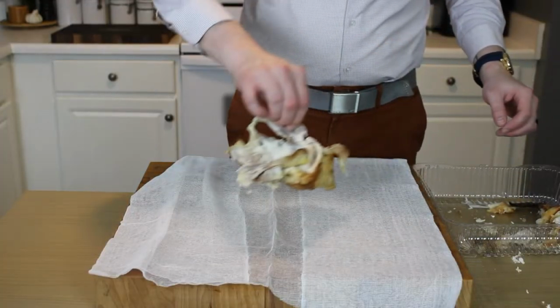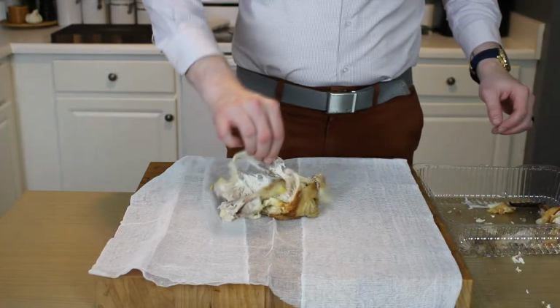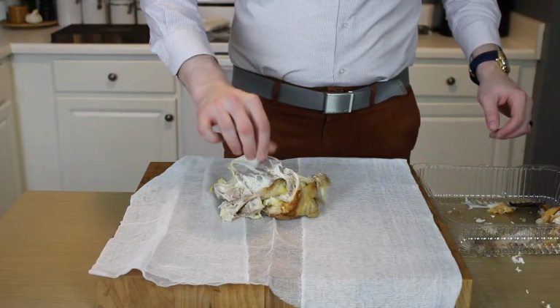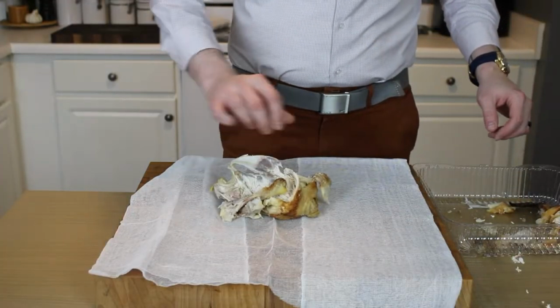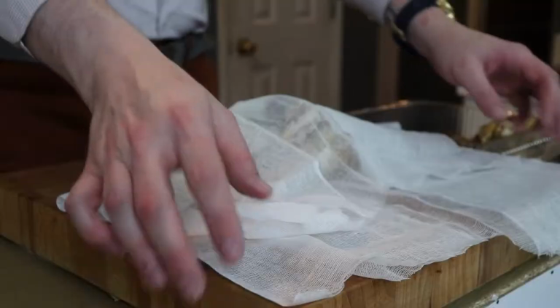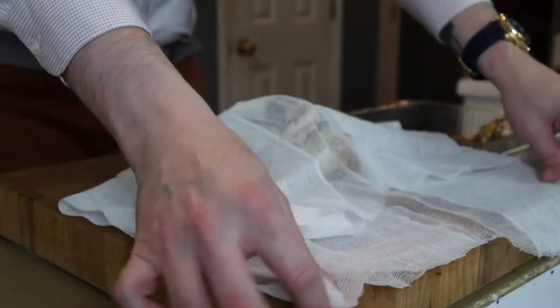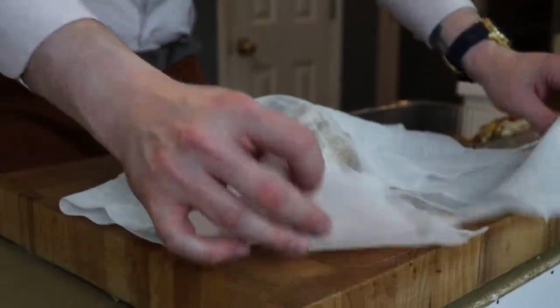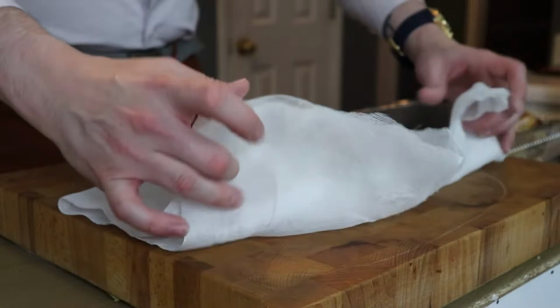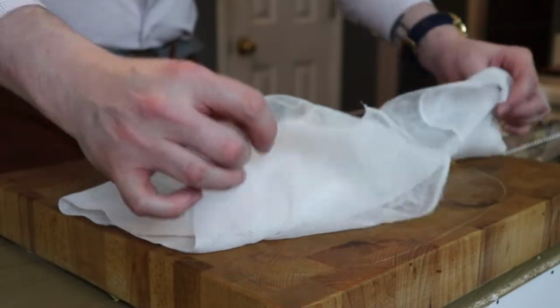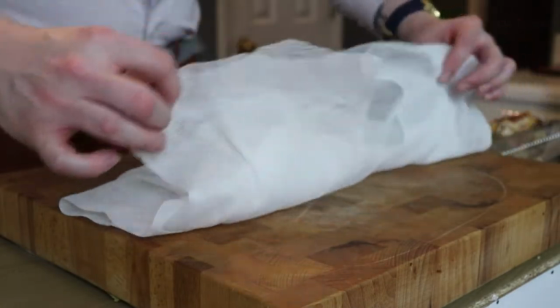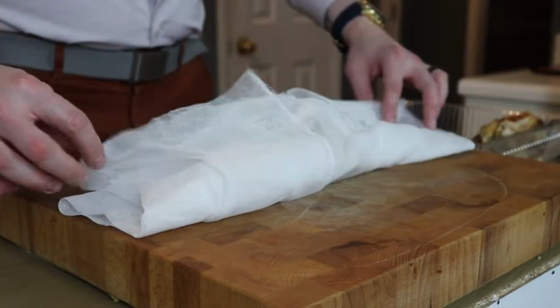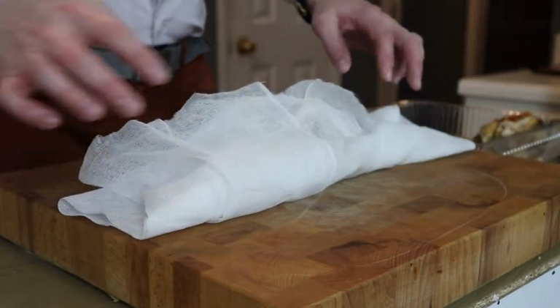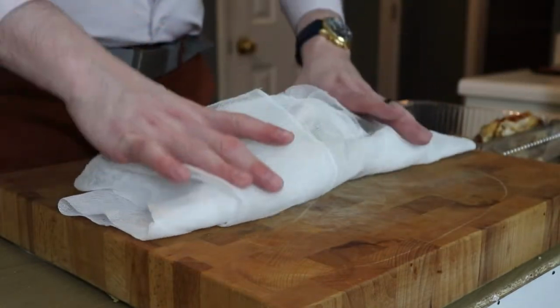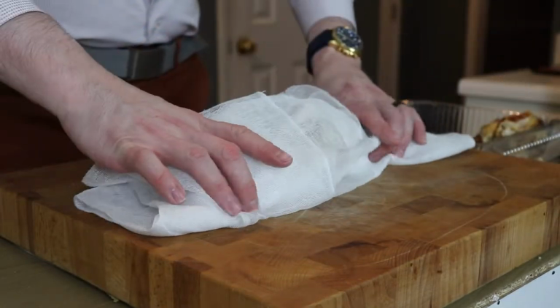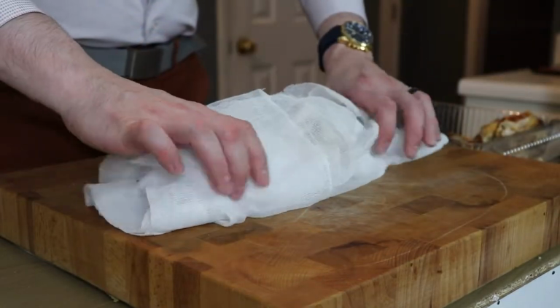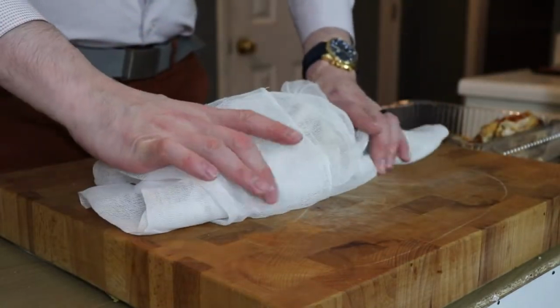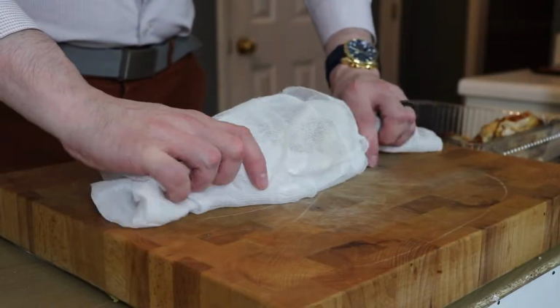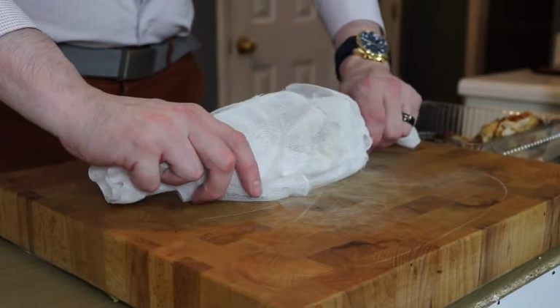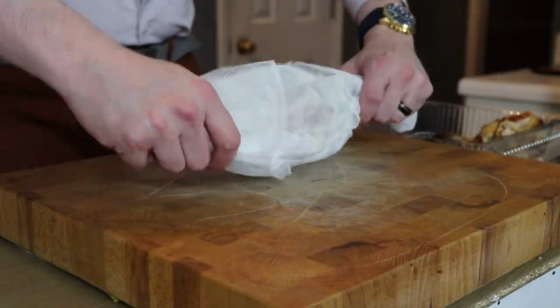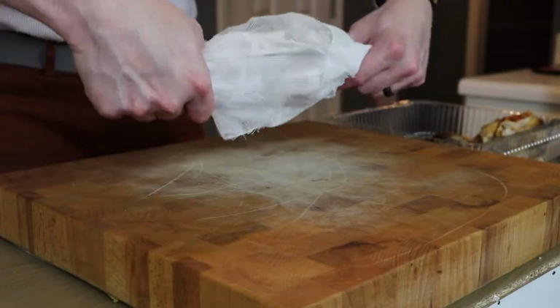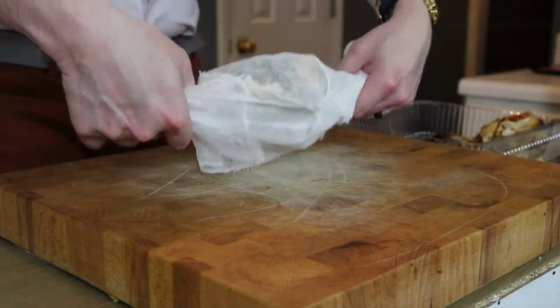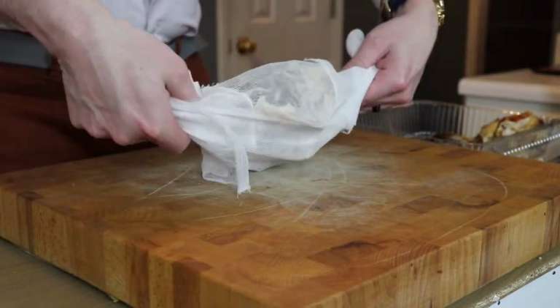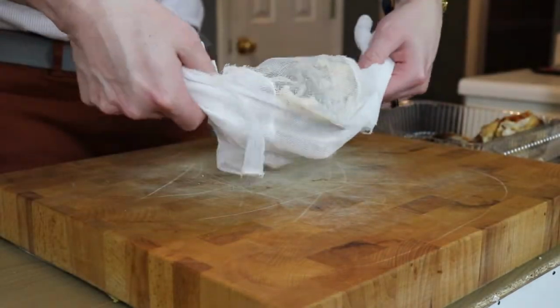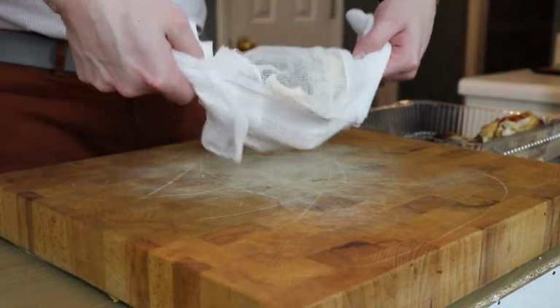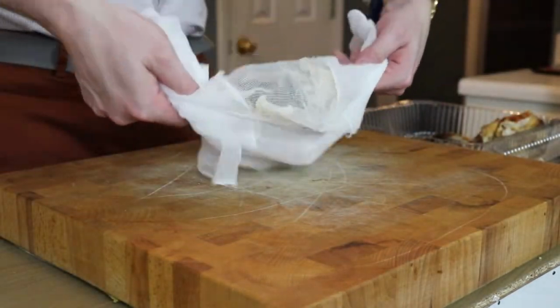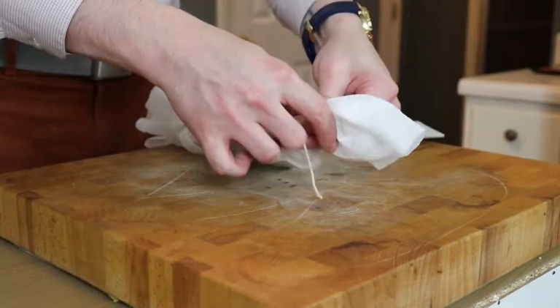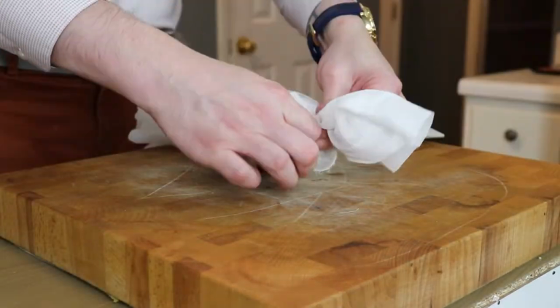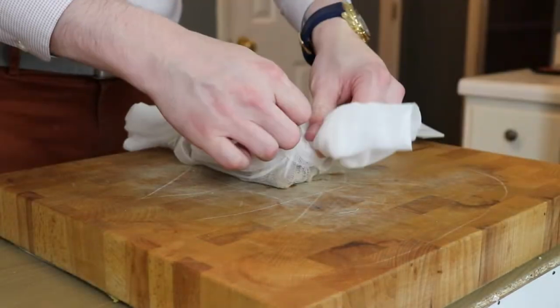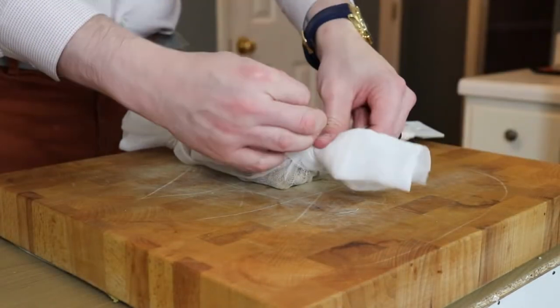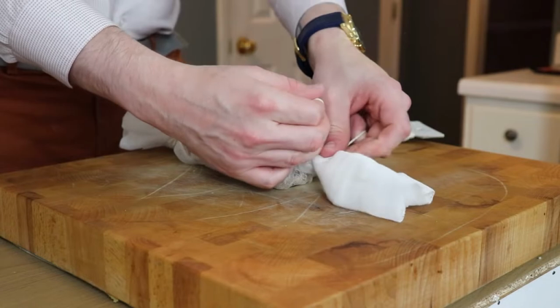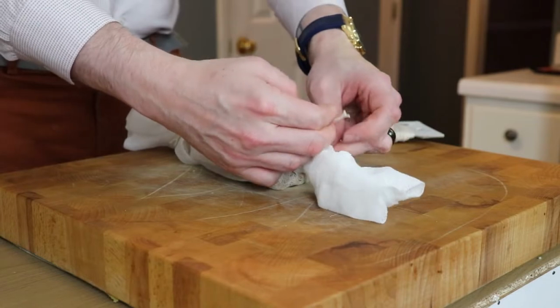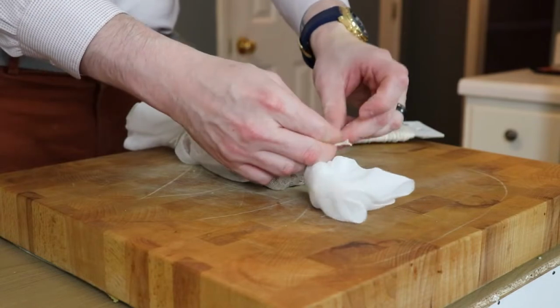For that, we will take those bones and fold them up in some cheesecloth. Grab a little bit of butcher's twine and tie up both ends.